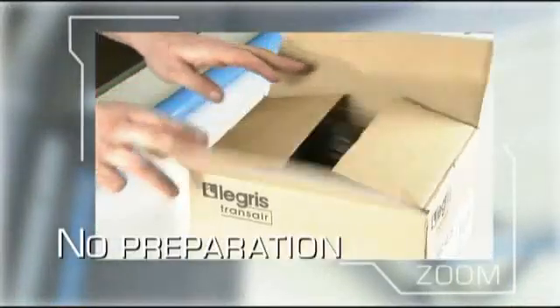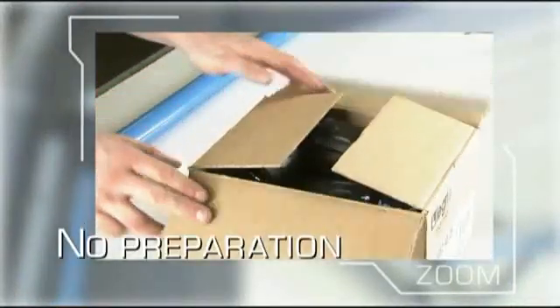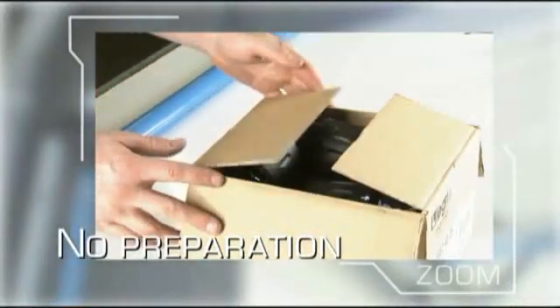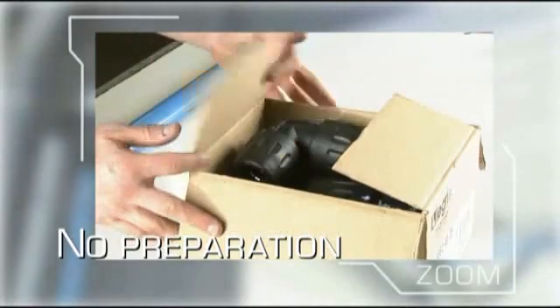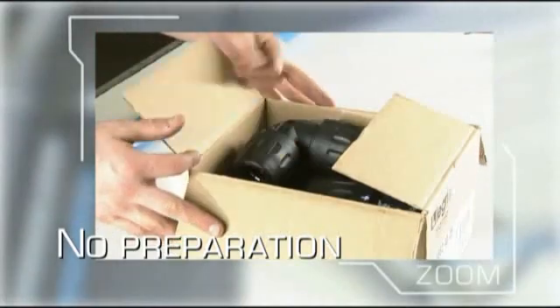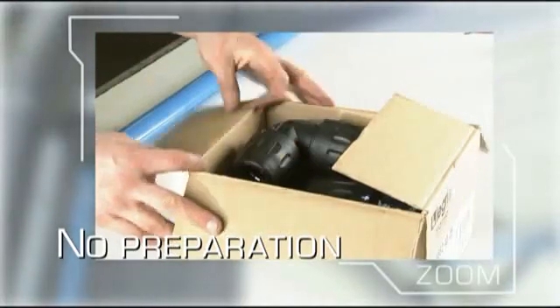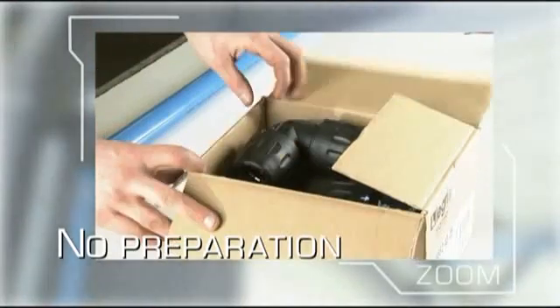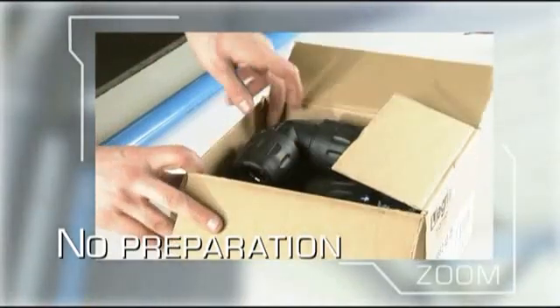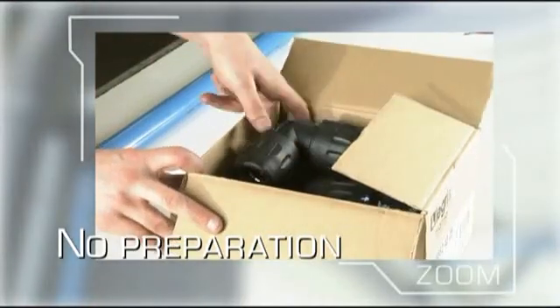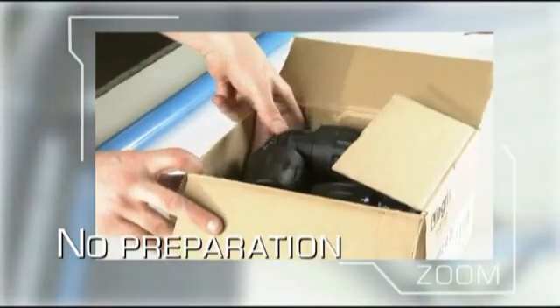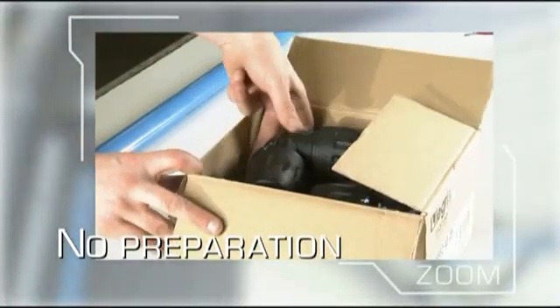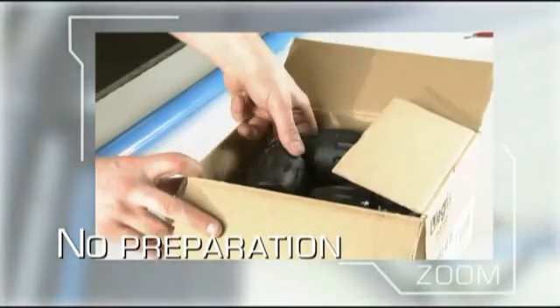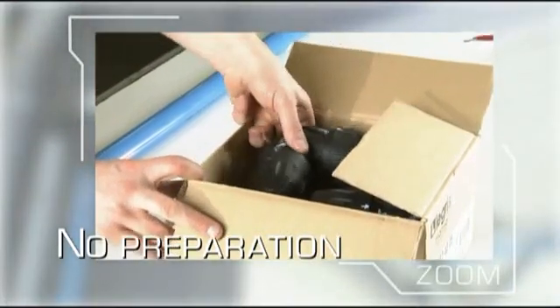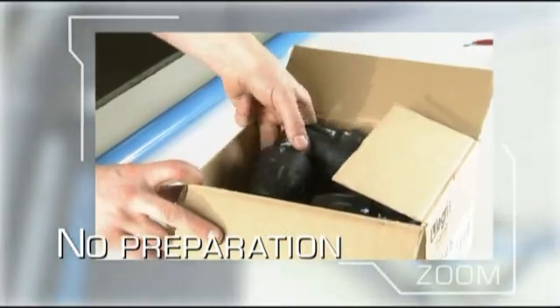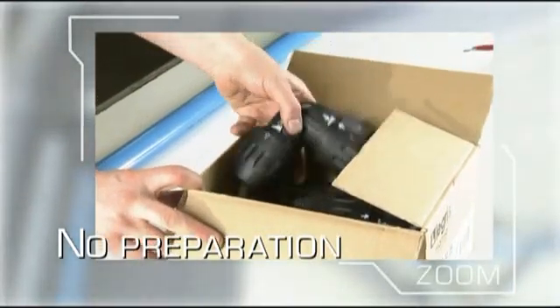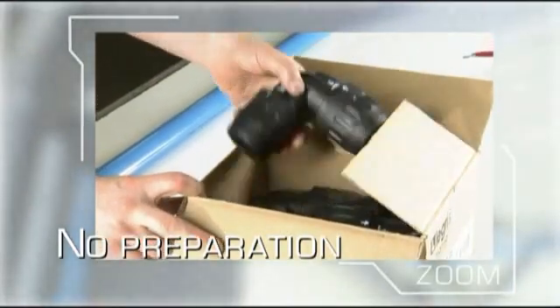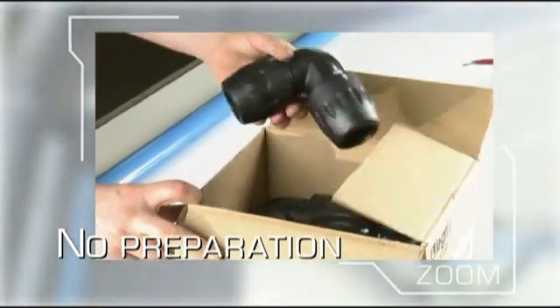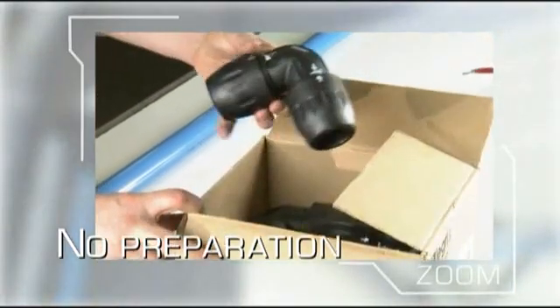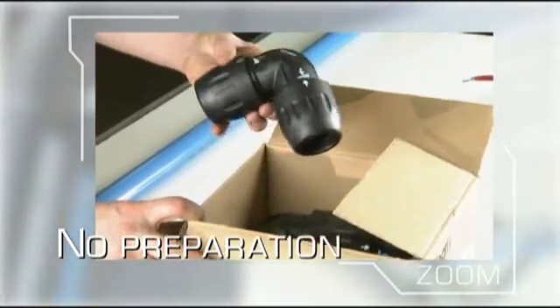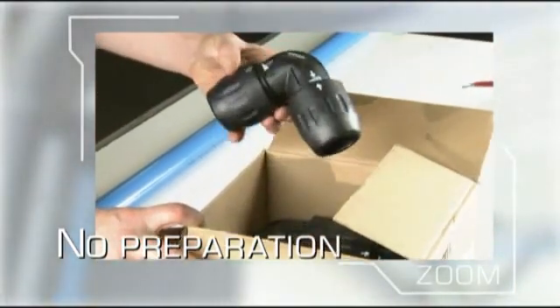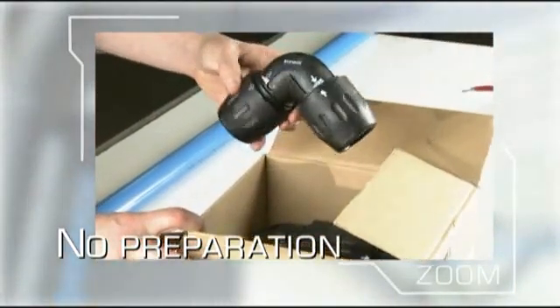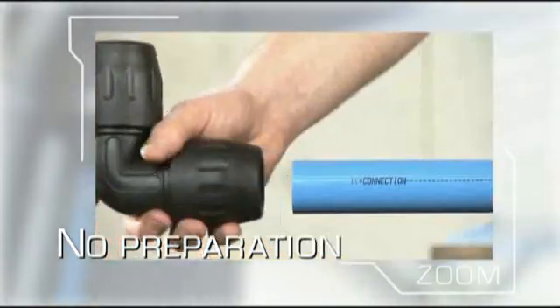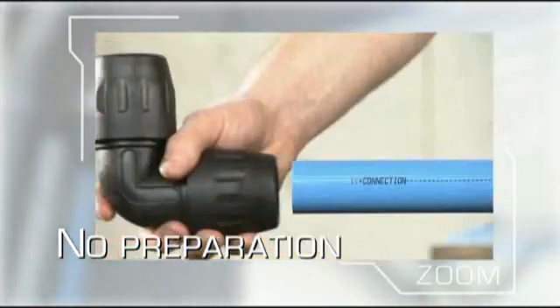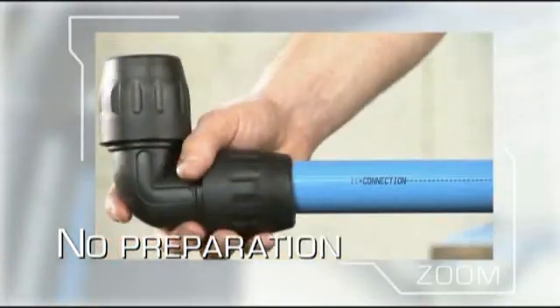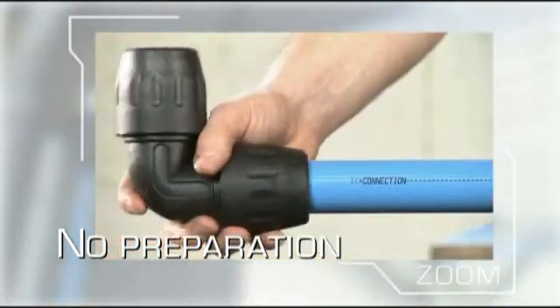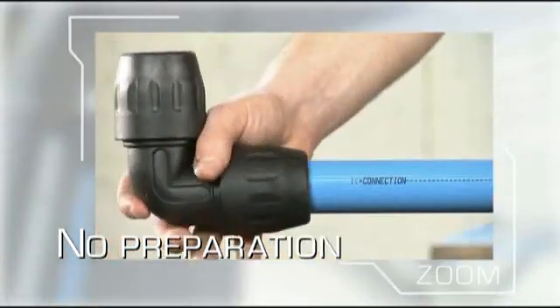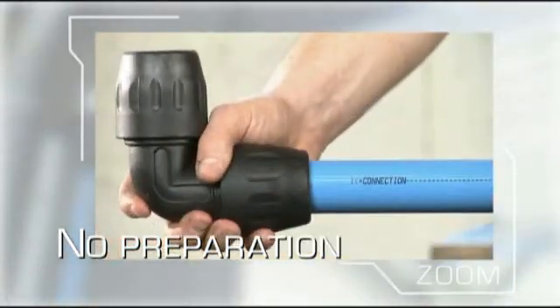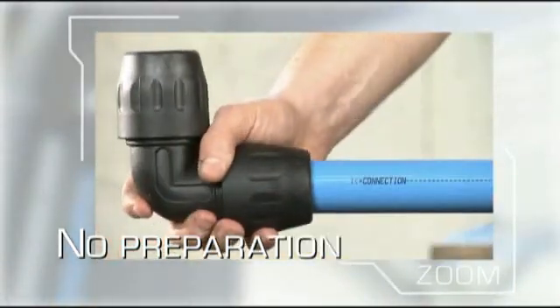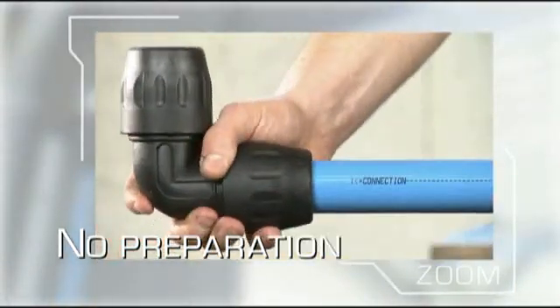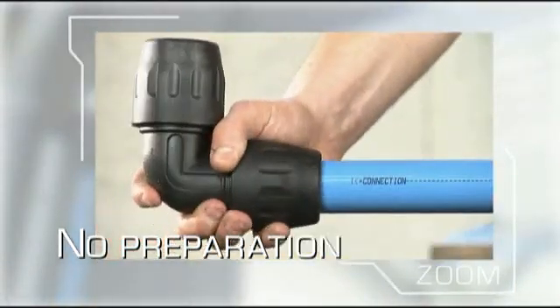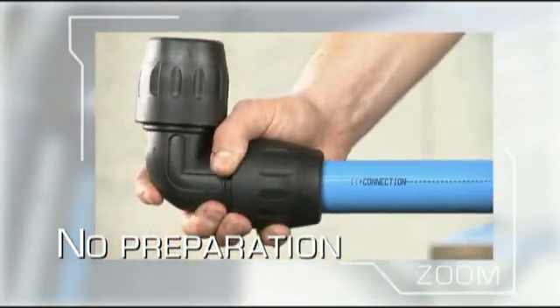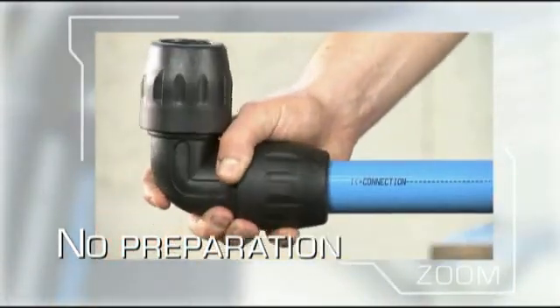Rapid-fit connectors, too, are ready for immediate use without the need even to unscrew the nuts.